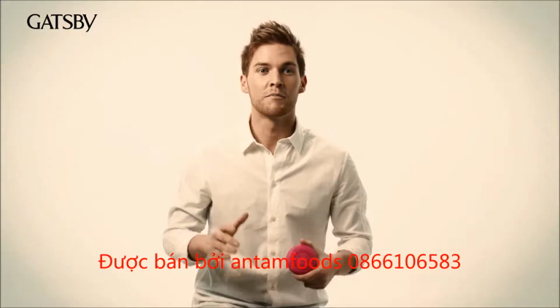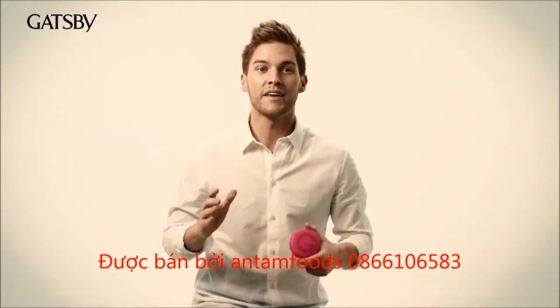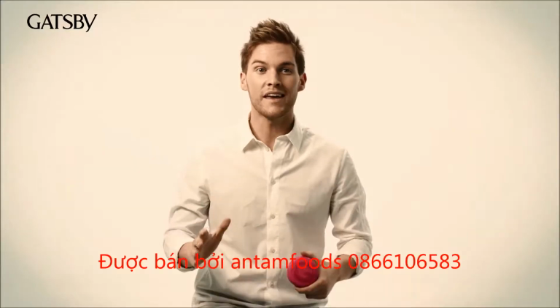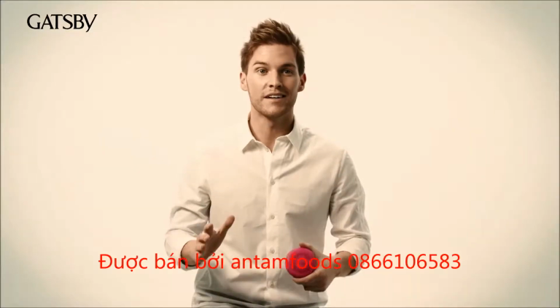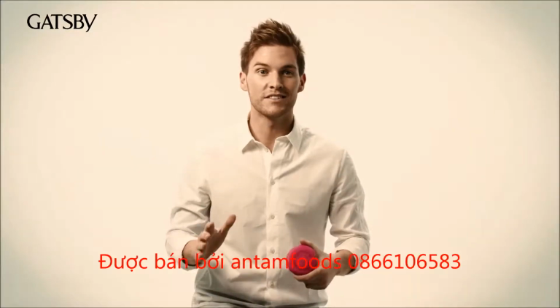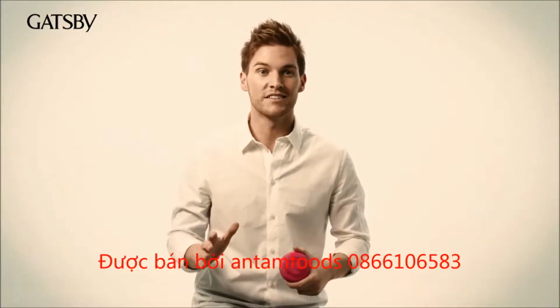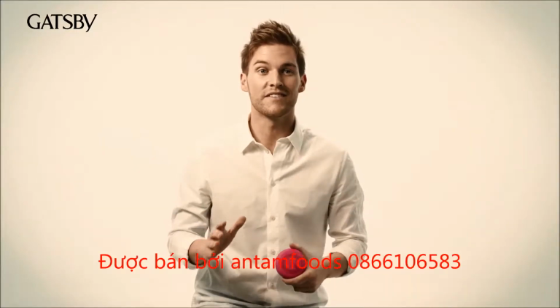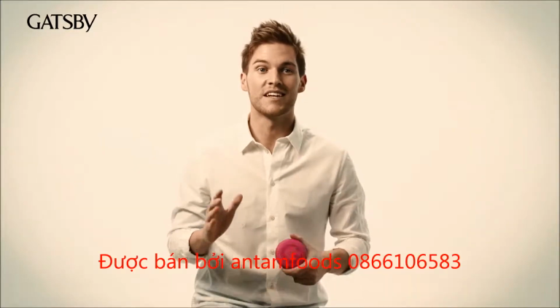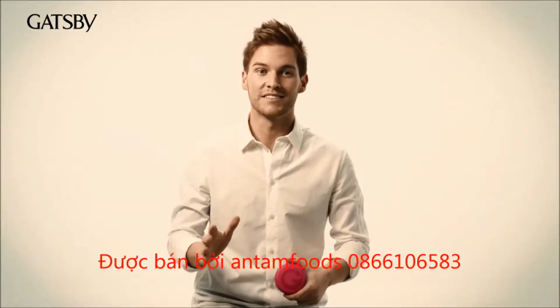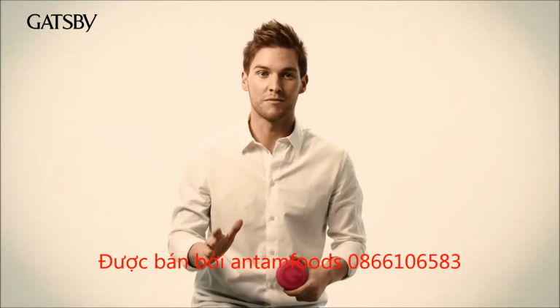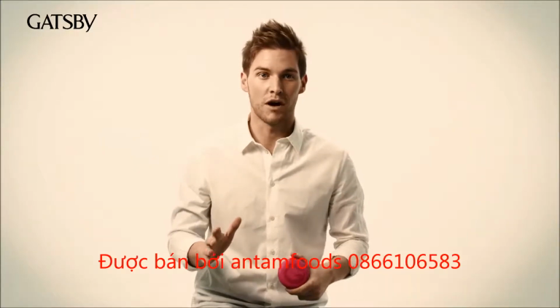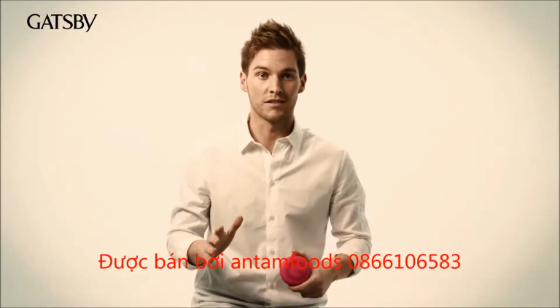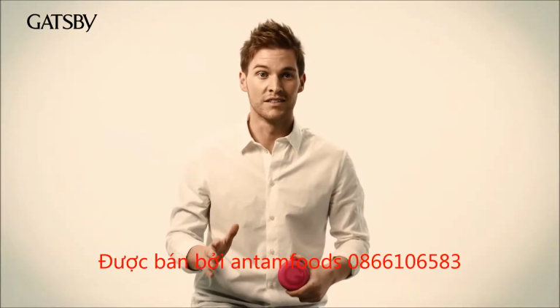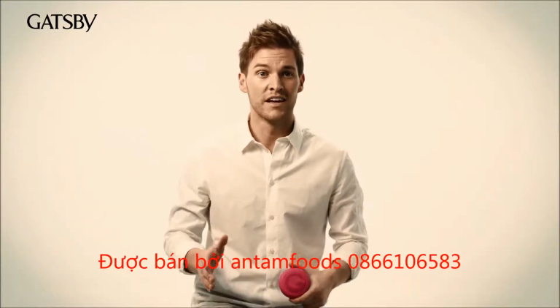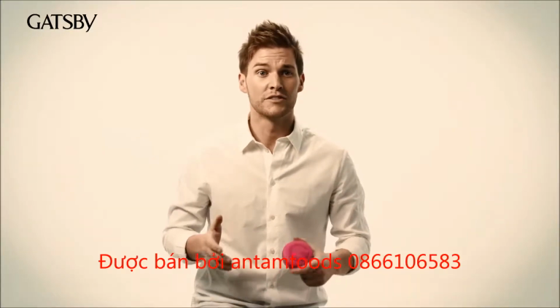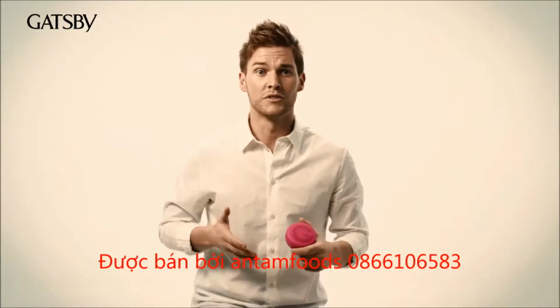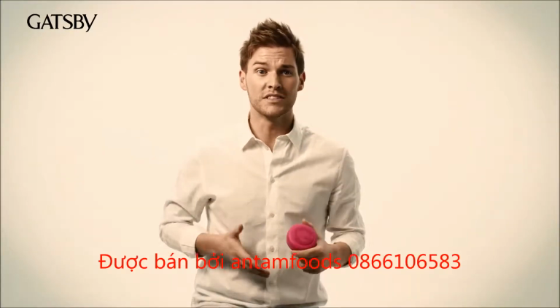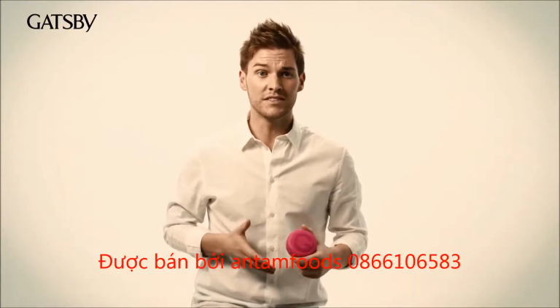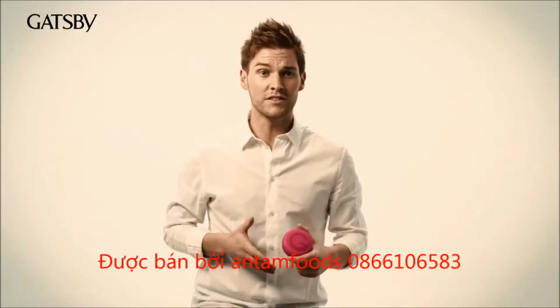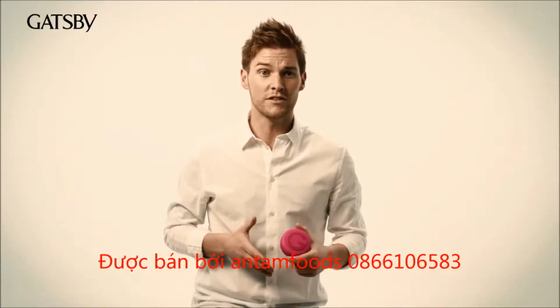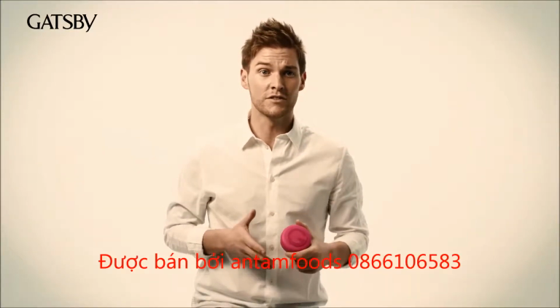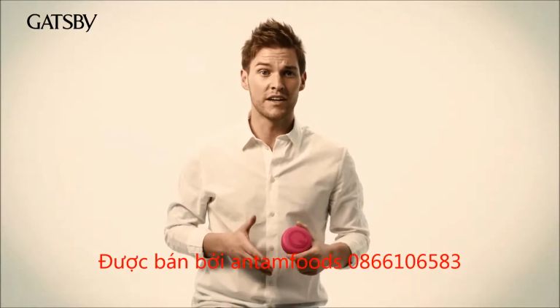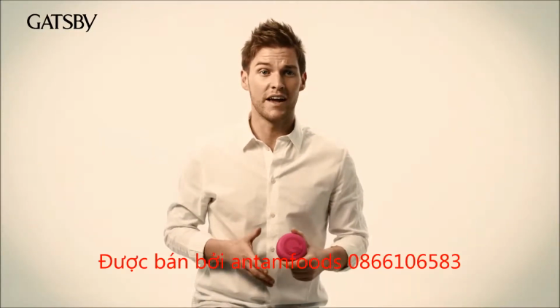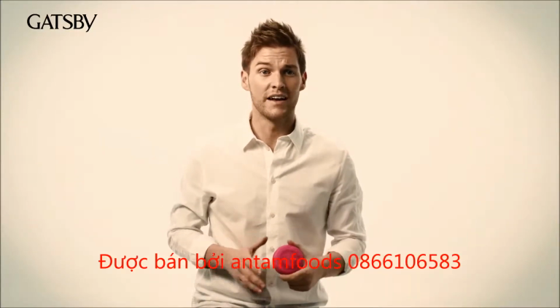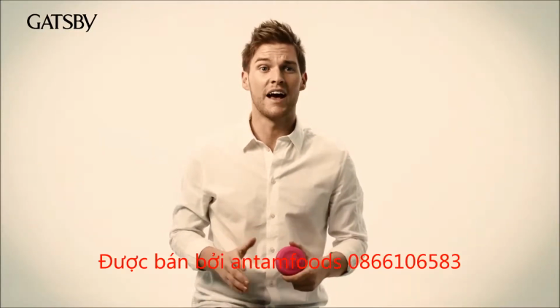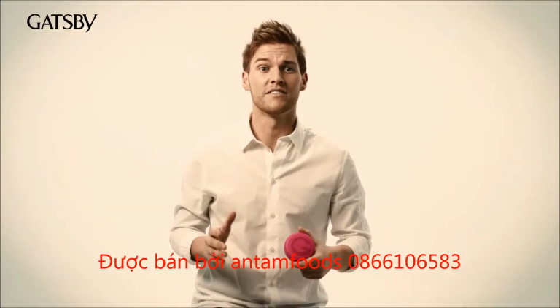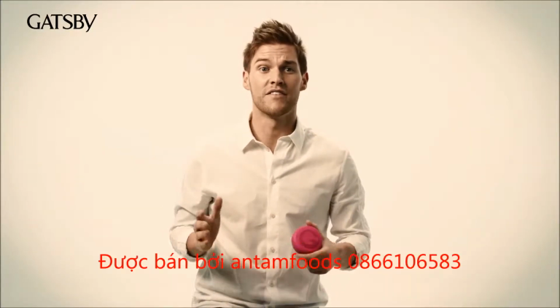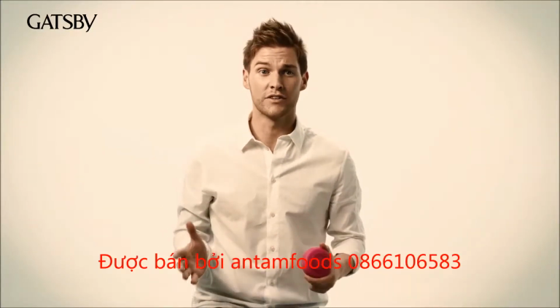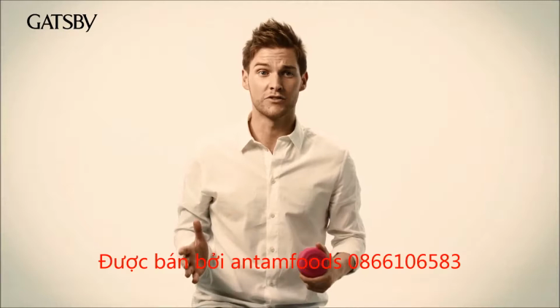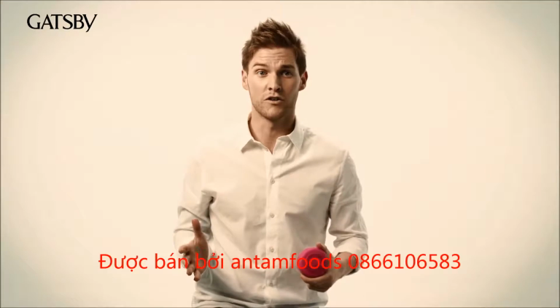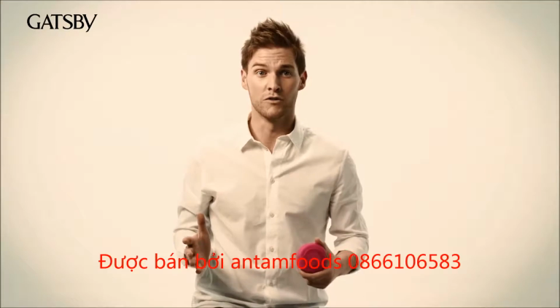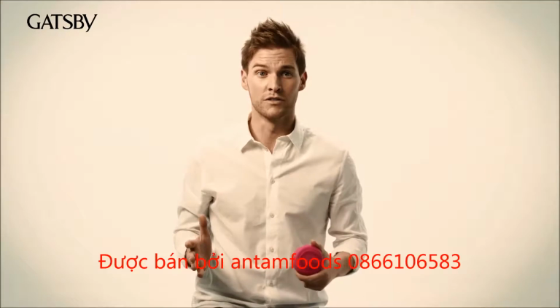Spiky Edge is a fantastic product. It's really easy to use and it has a very strong hold.